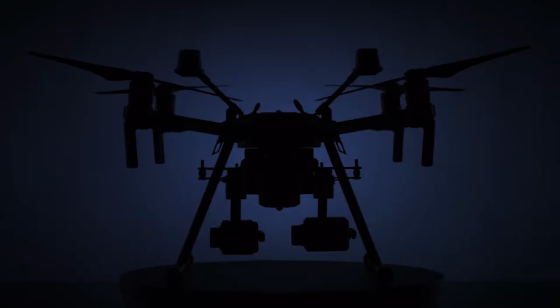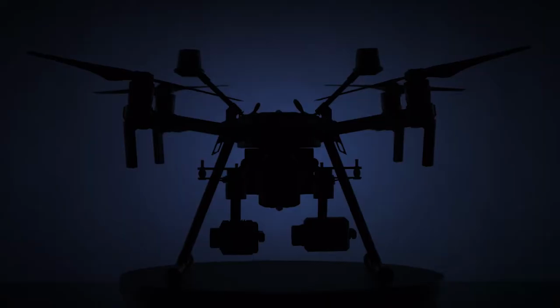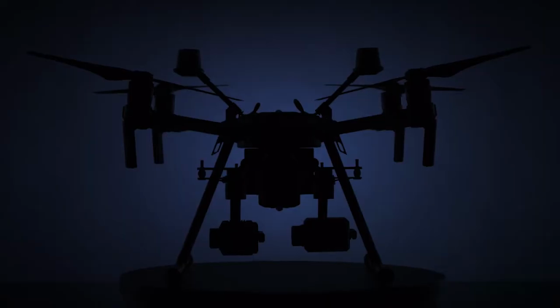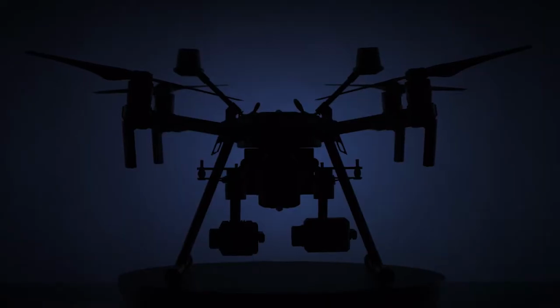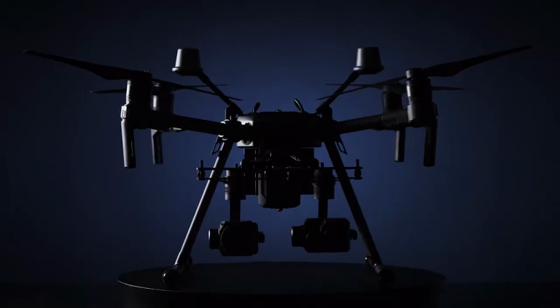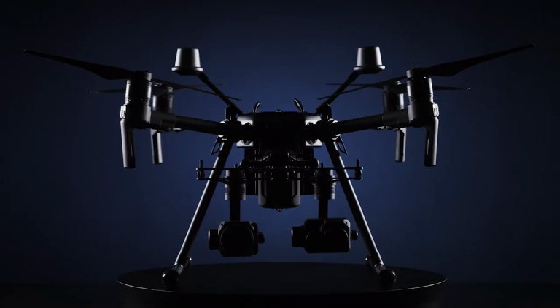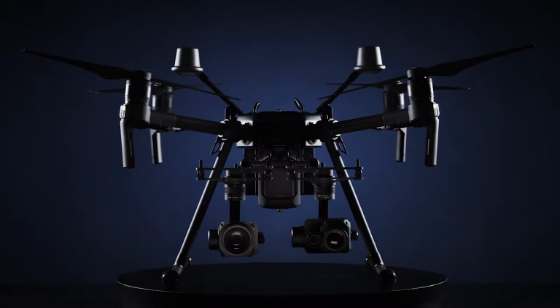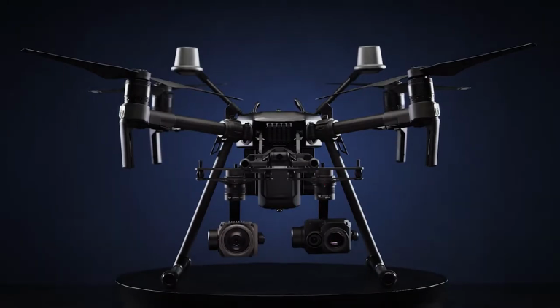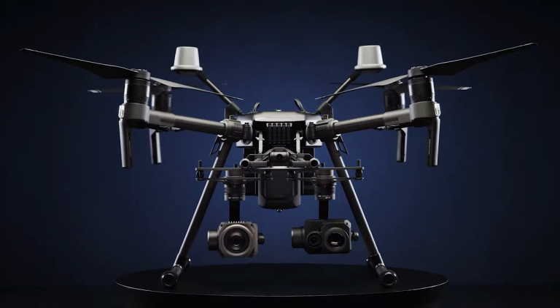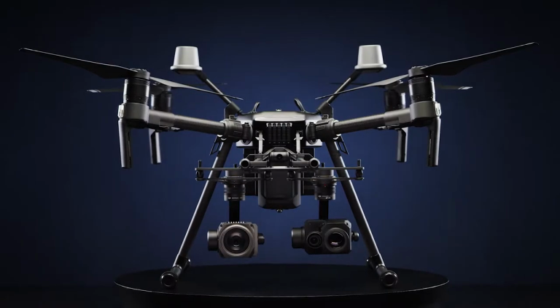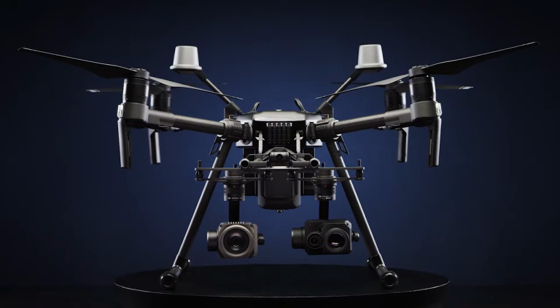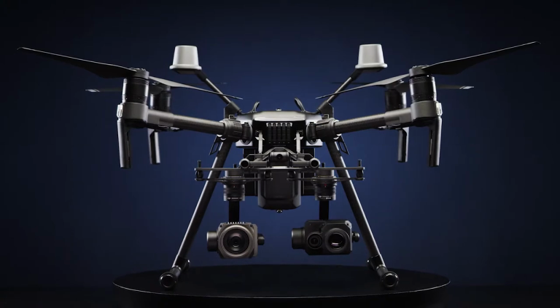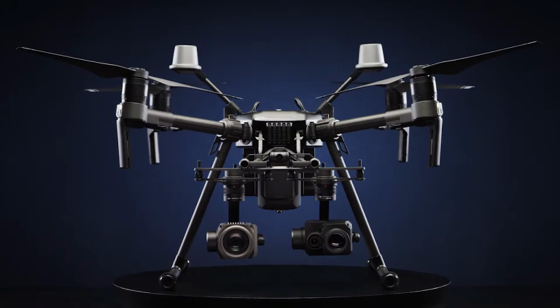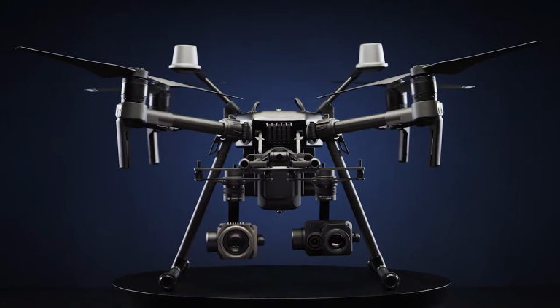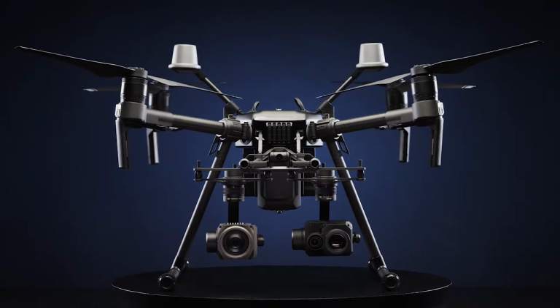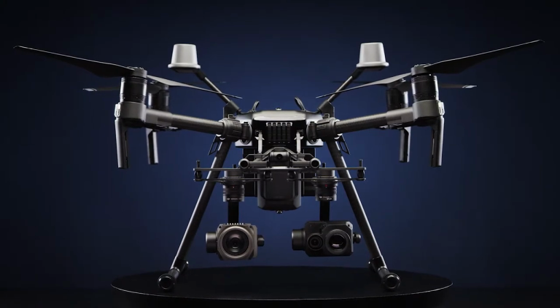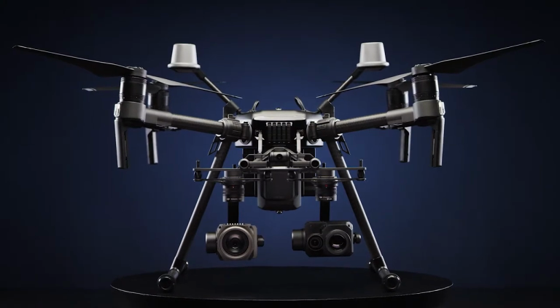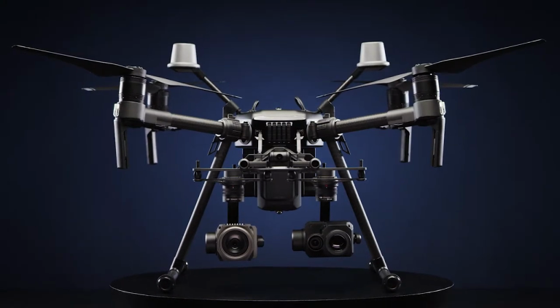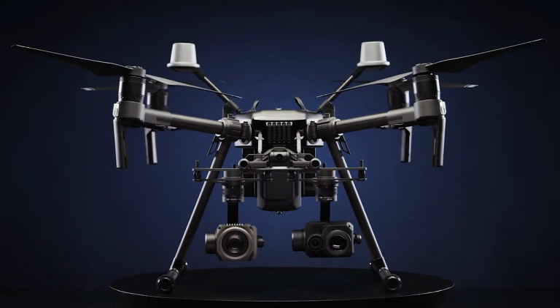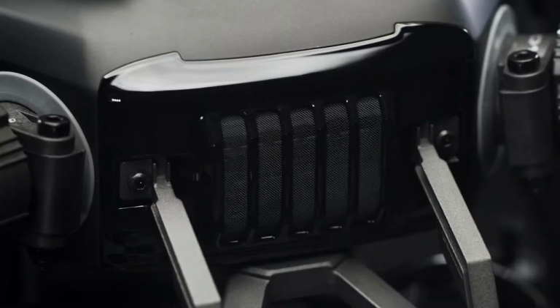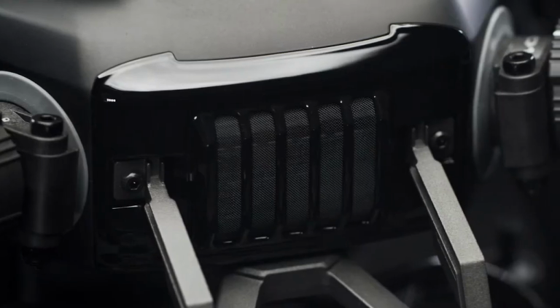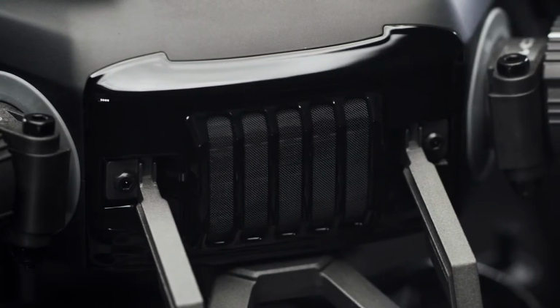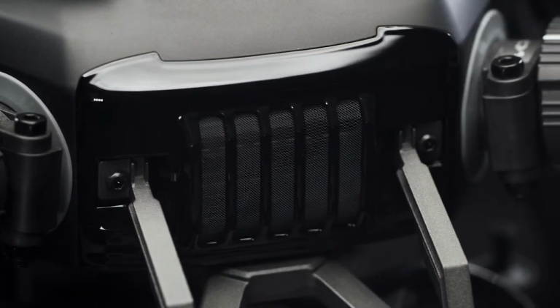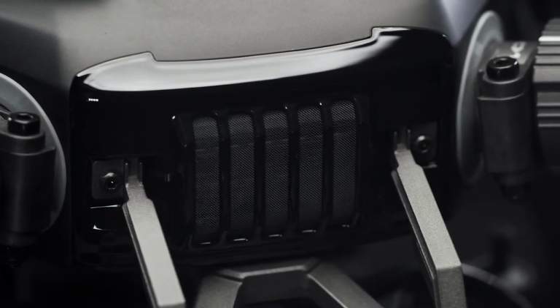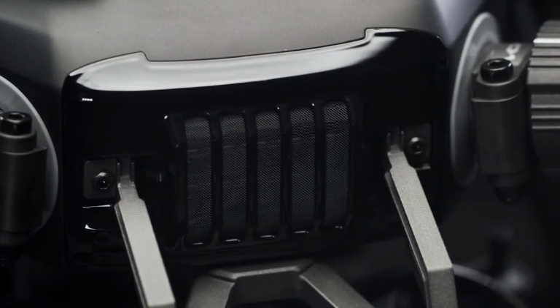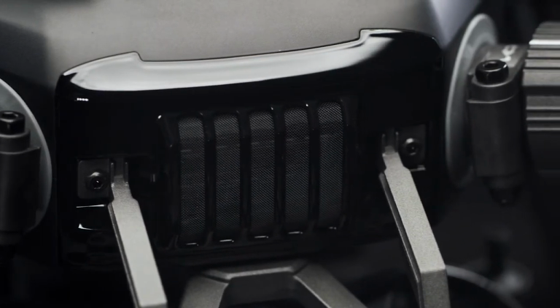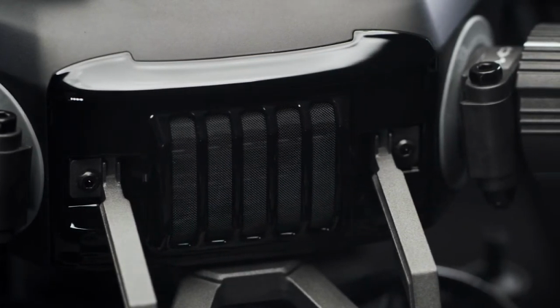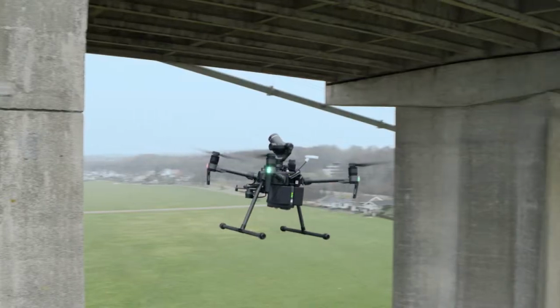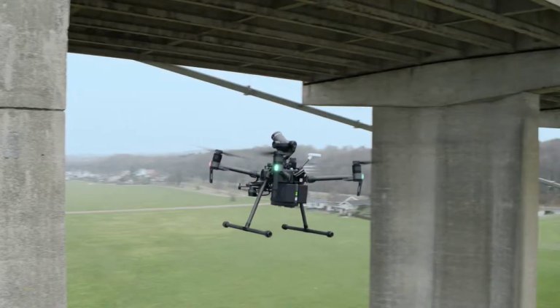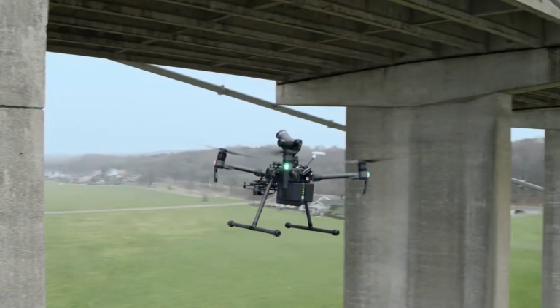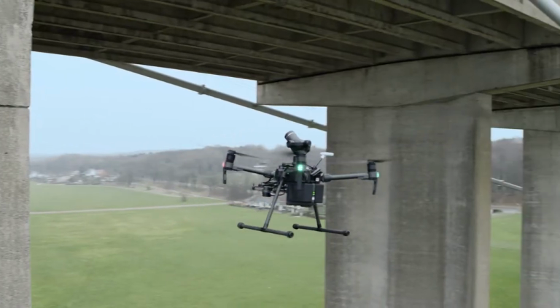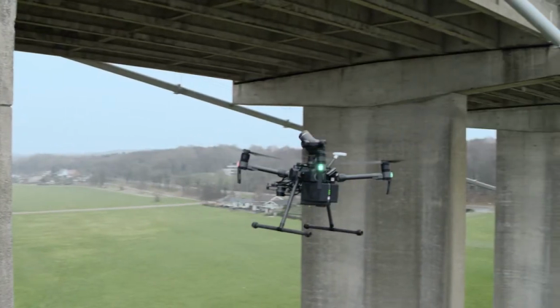Now, meet the new Matrice 200 Series Version 2 with upgraded durability and versatility.